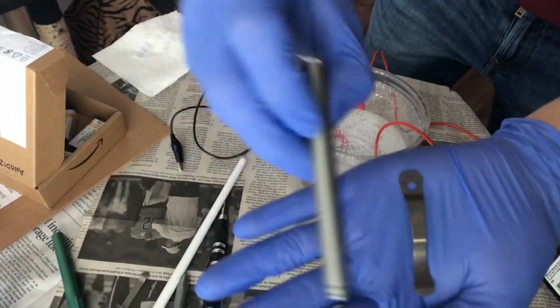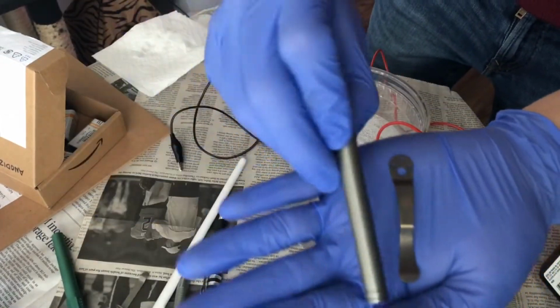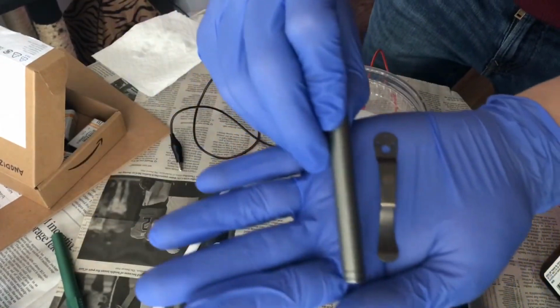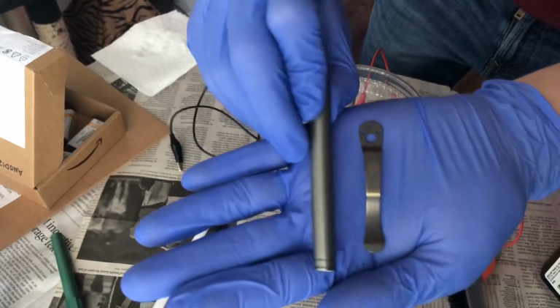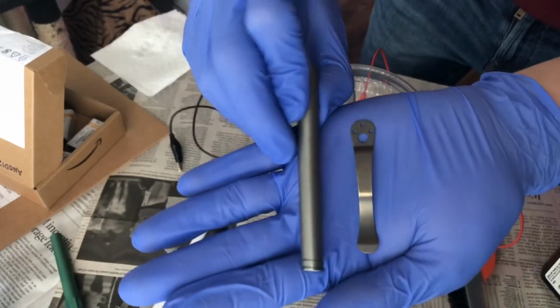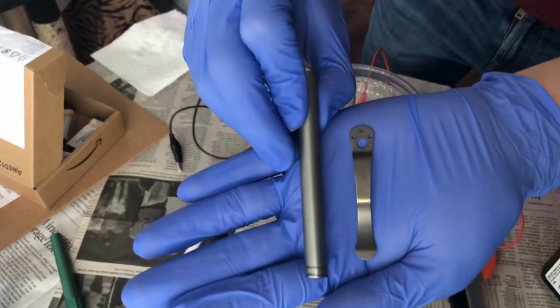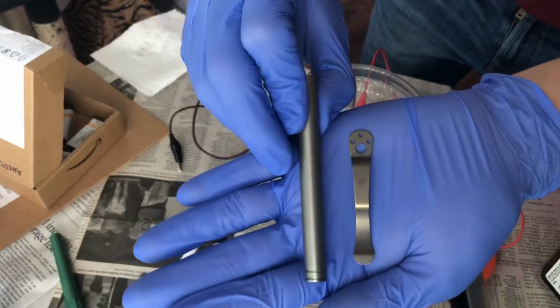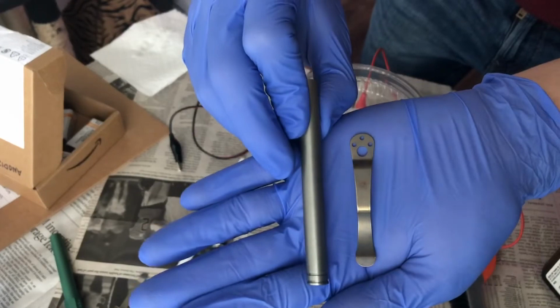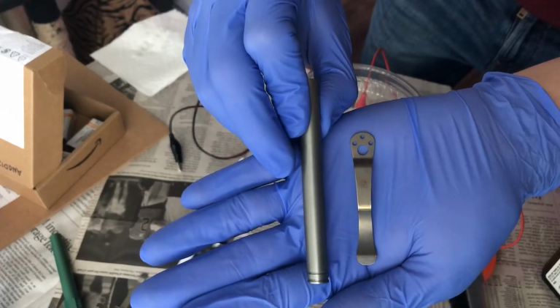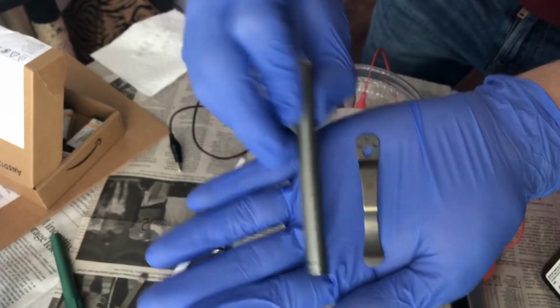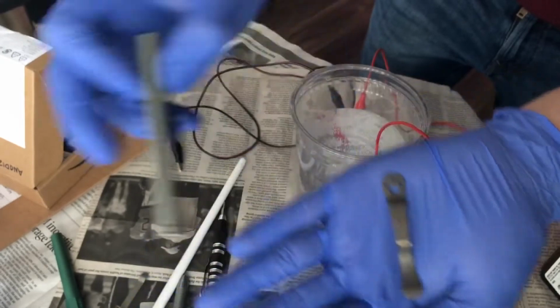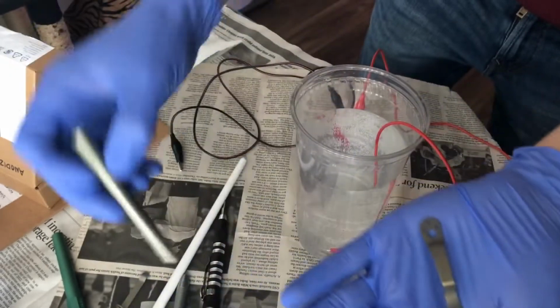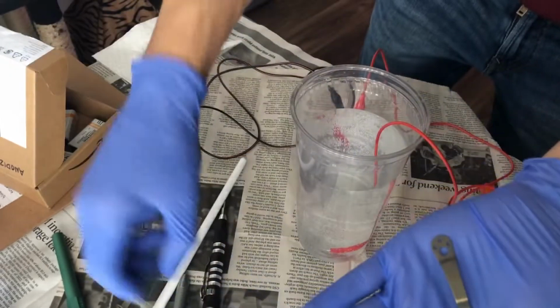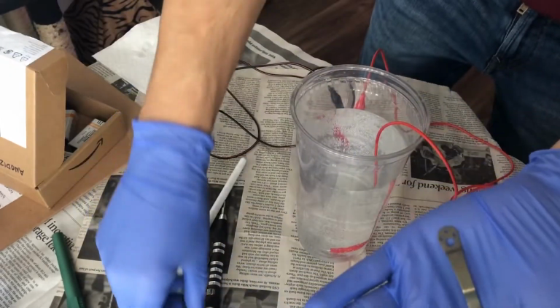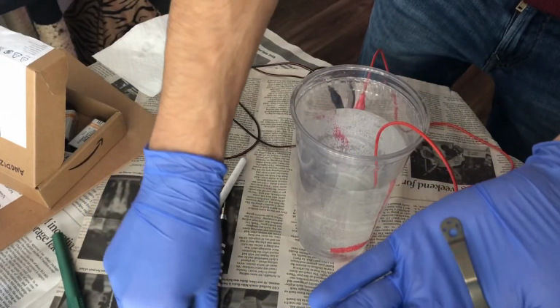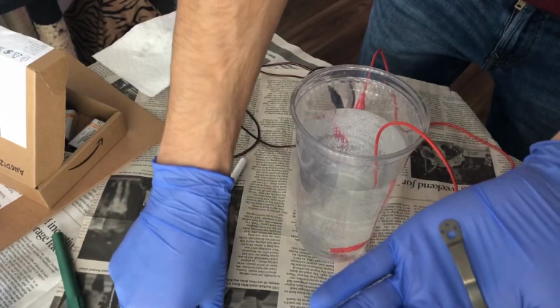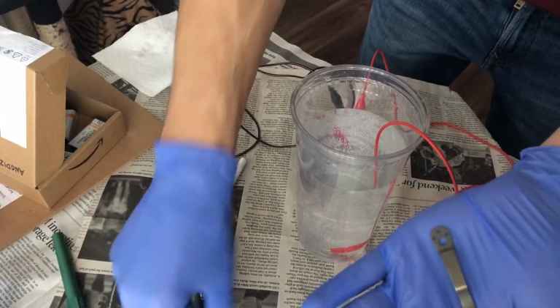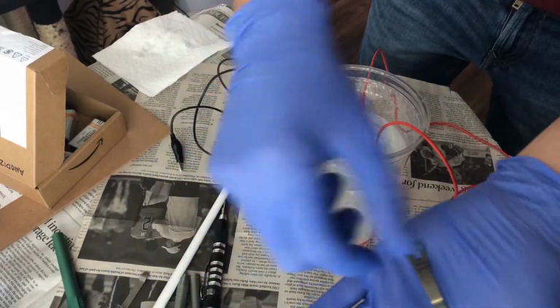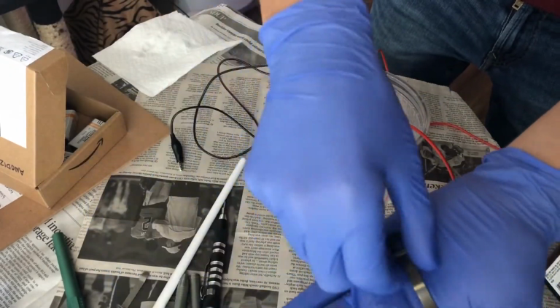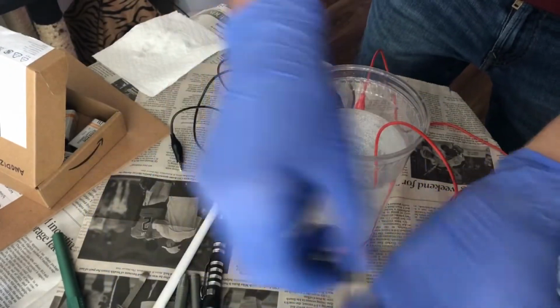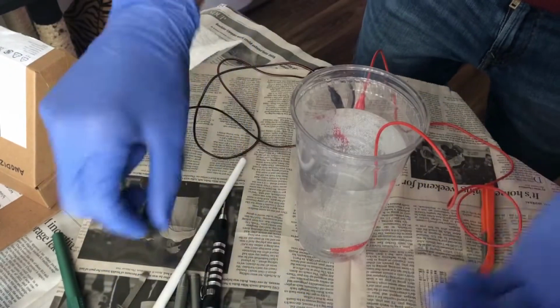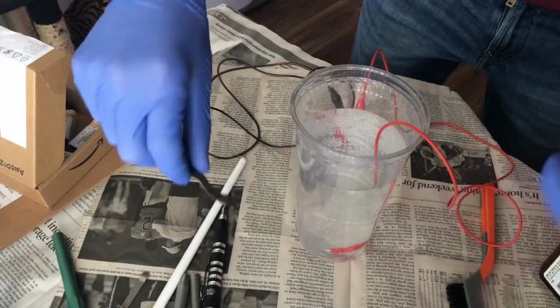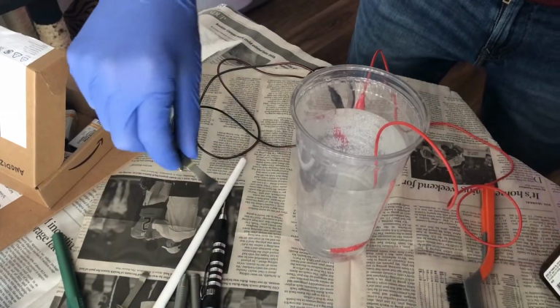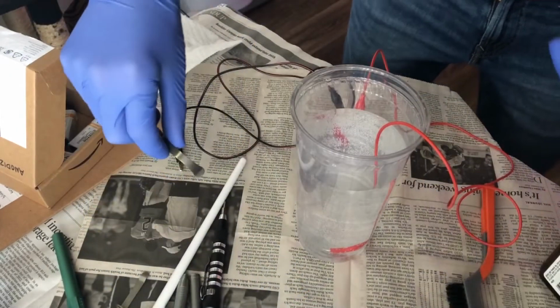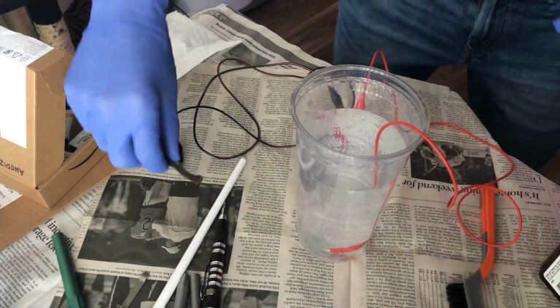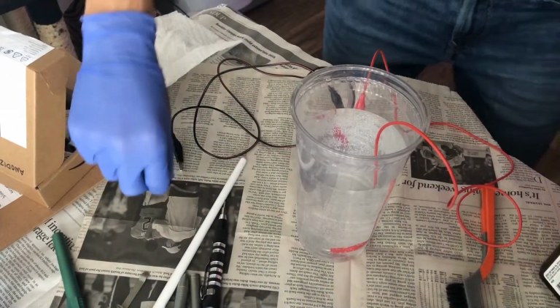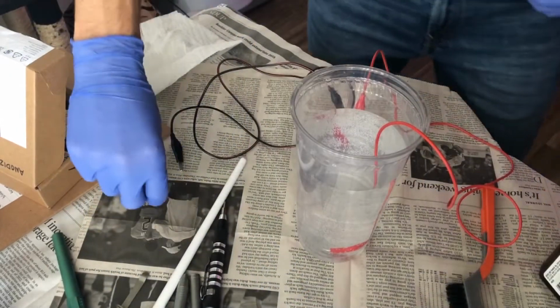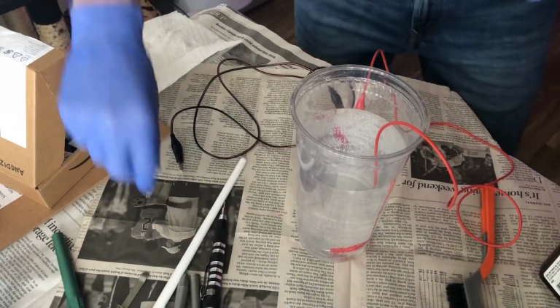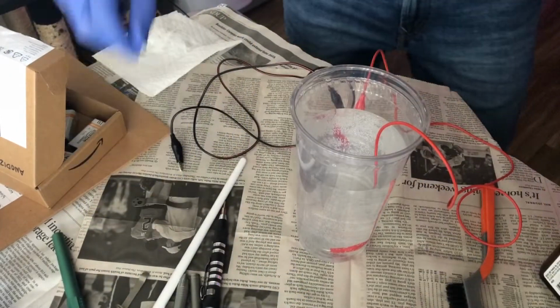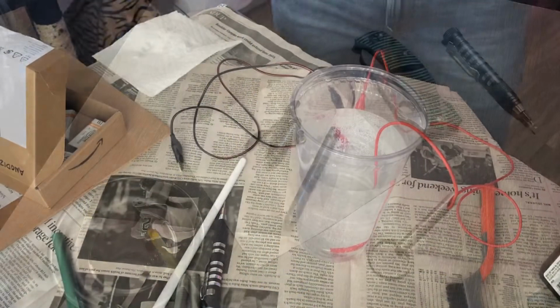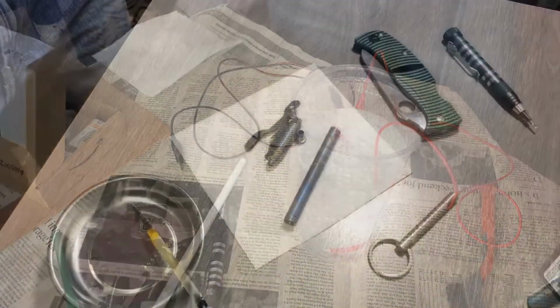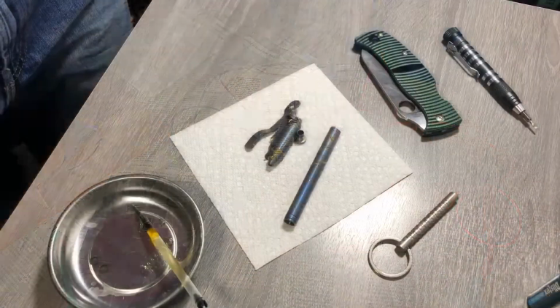After the rubber cement dried I dipped it again at 27 volts, going for a deep blue, and now I'll show you the results.